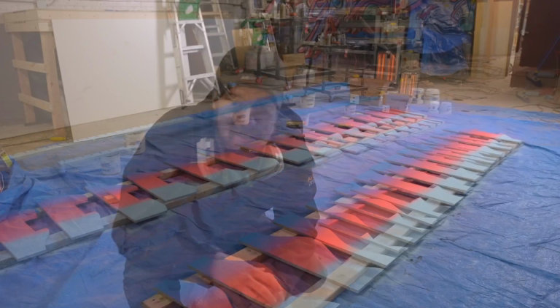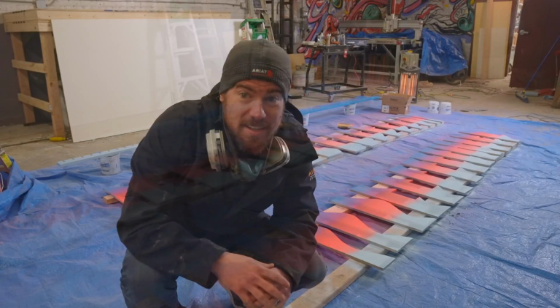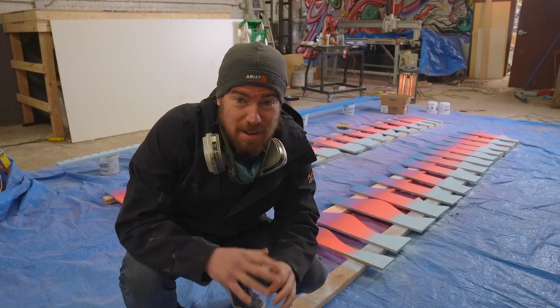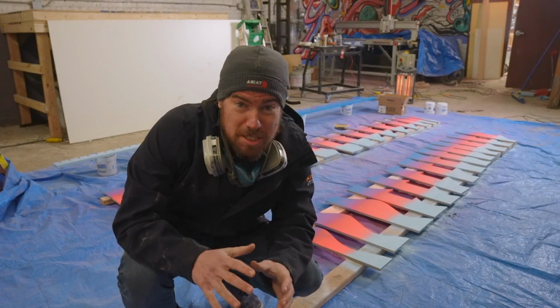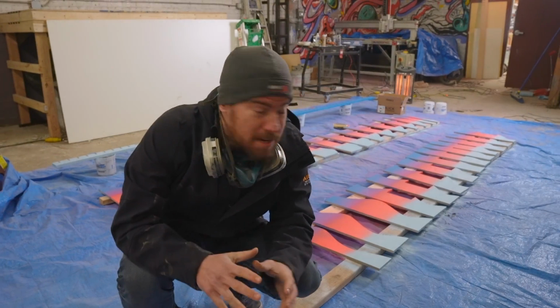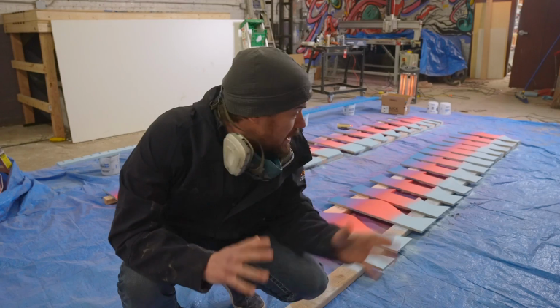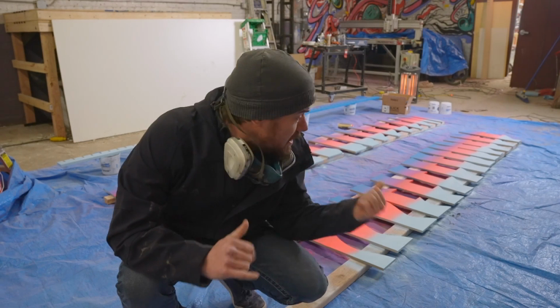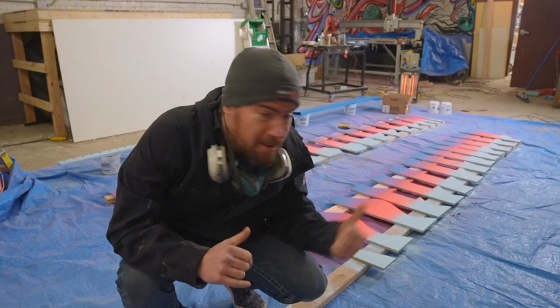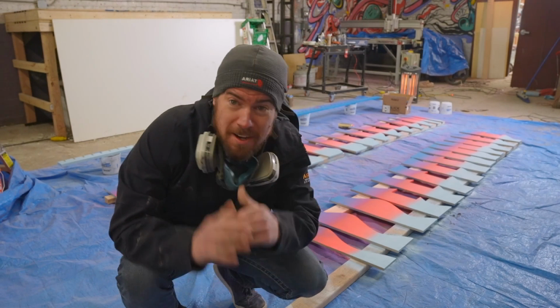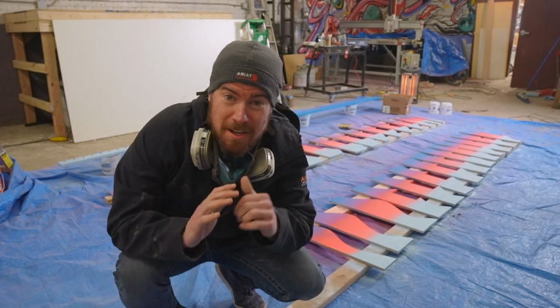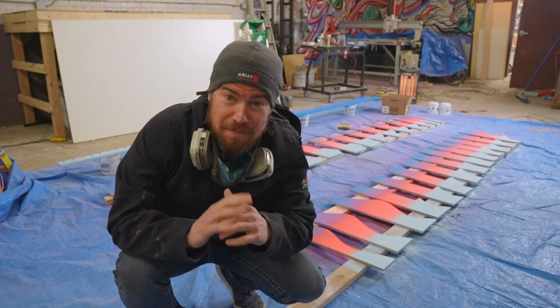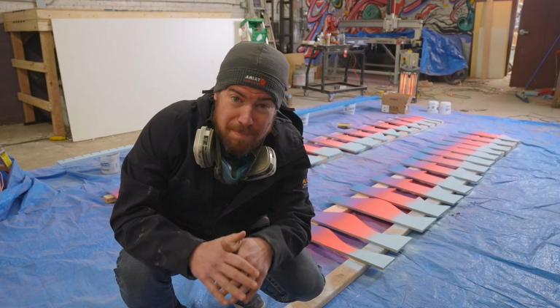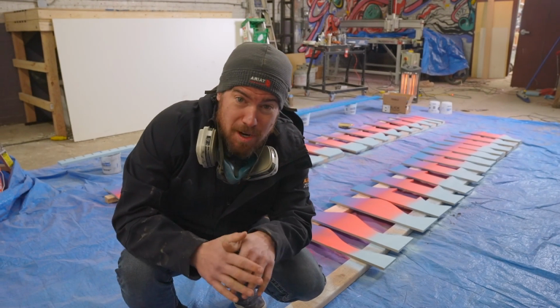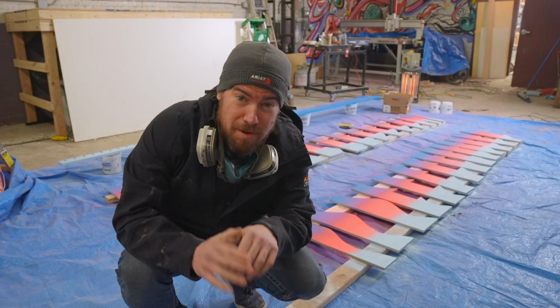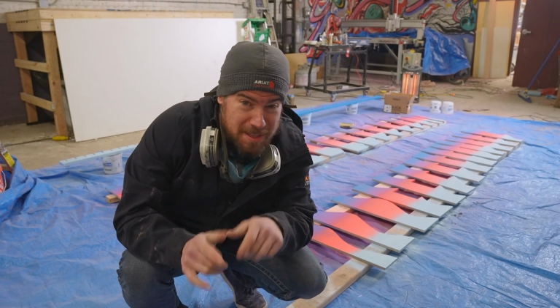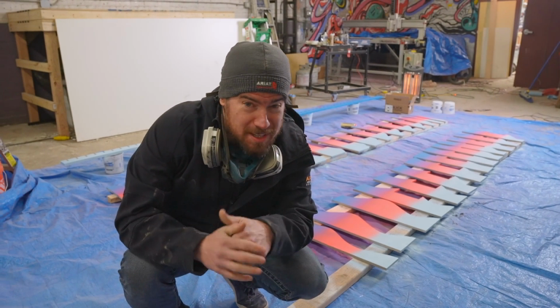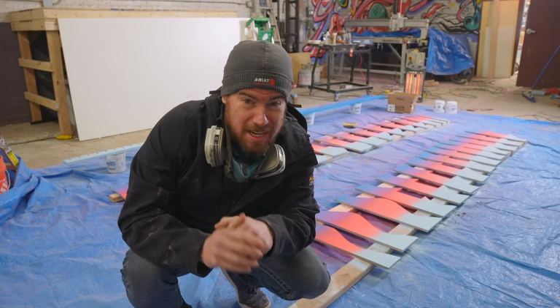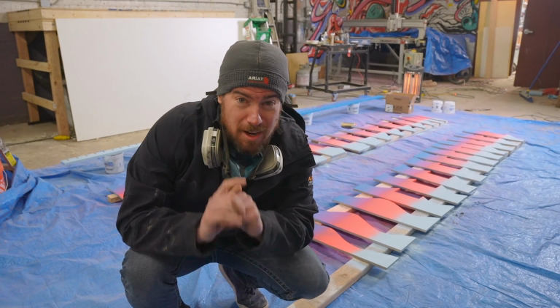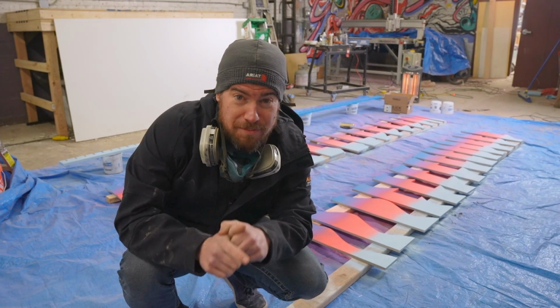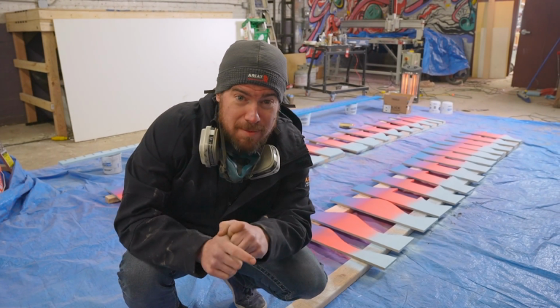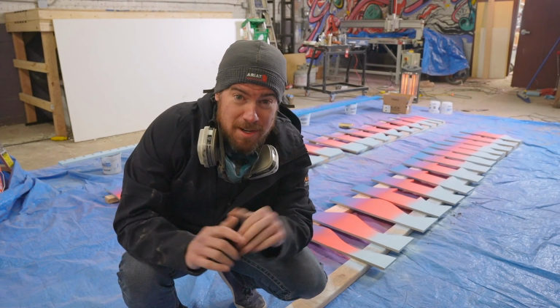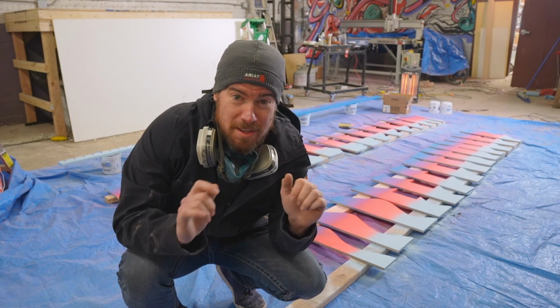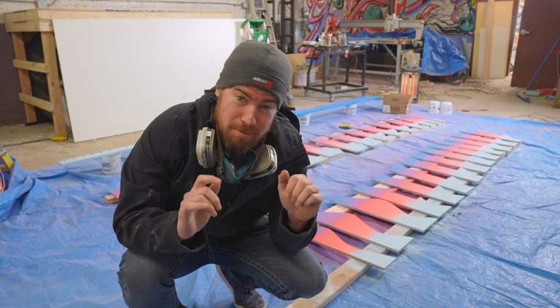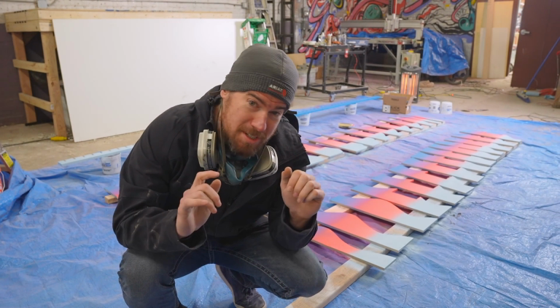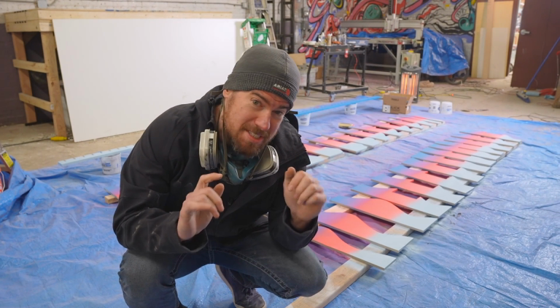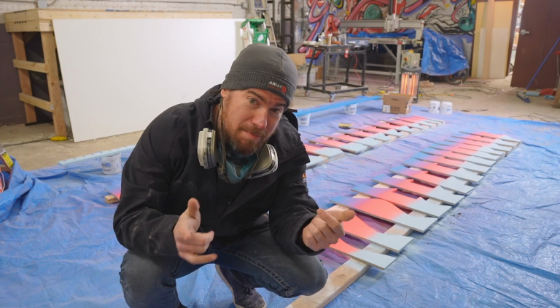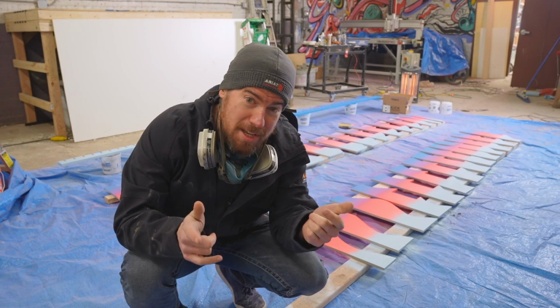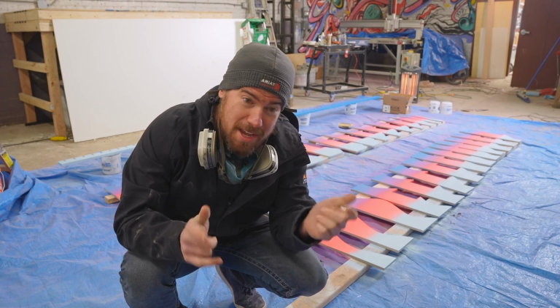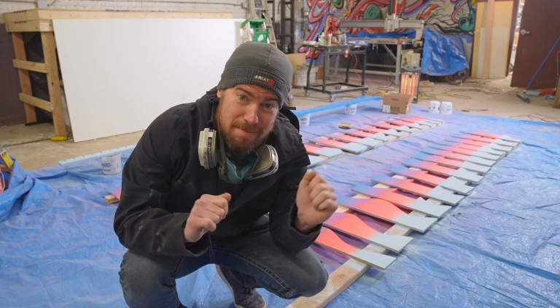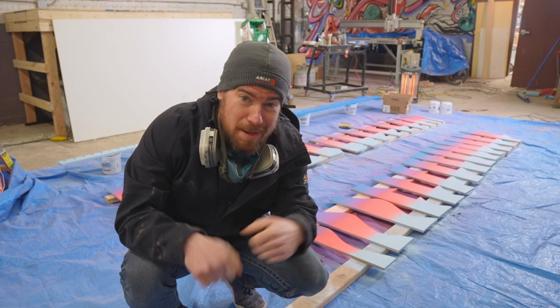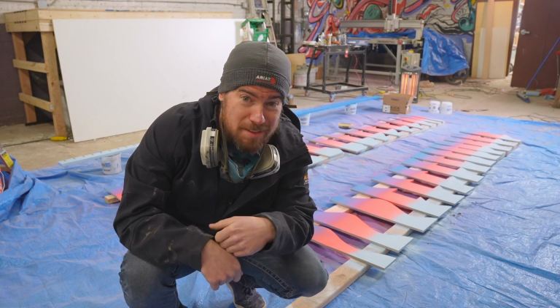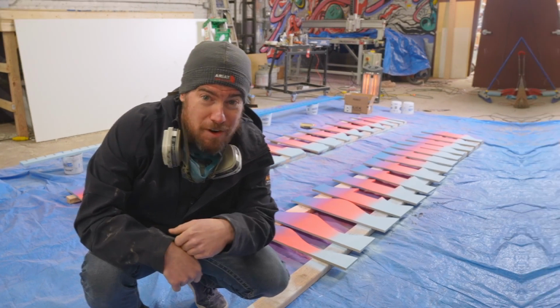Got one side painted here. Going to flip it over, paint the other side off camera, then assemble it and paint the front.